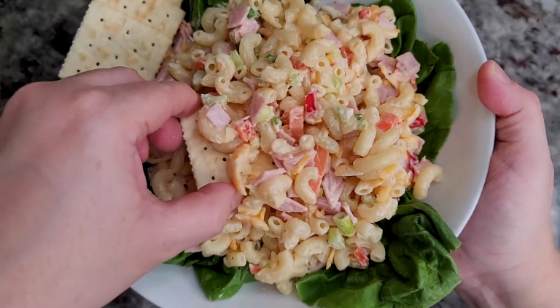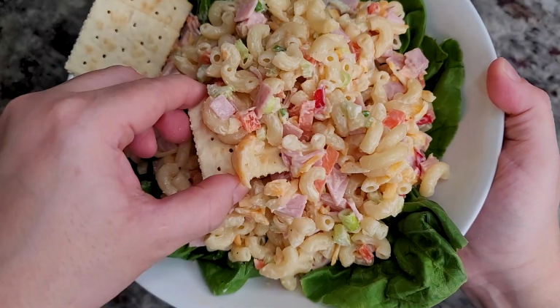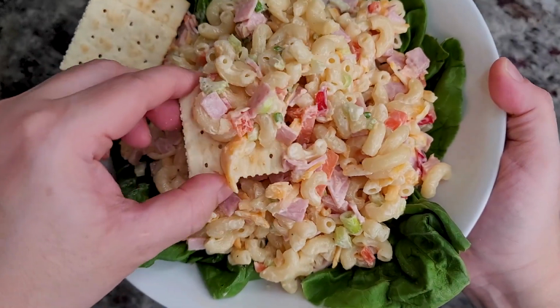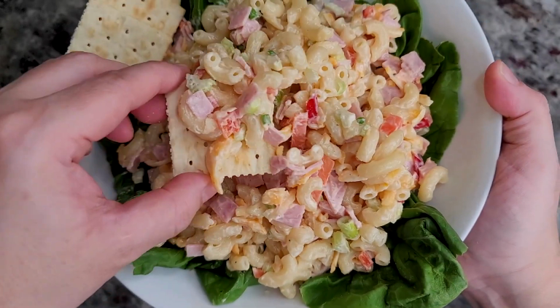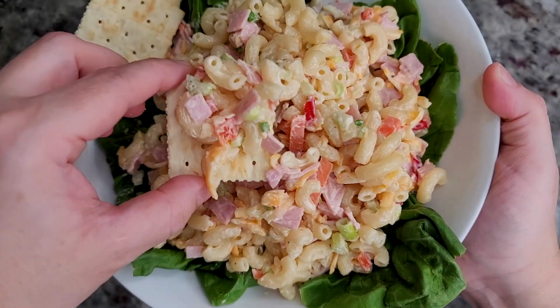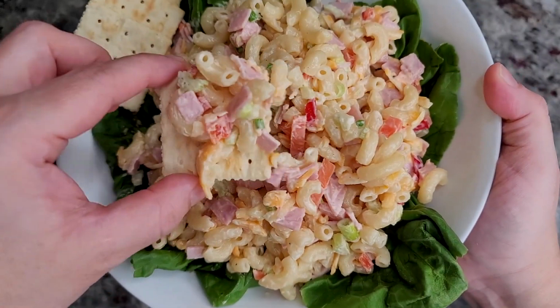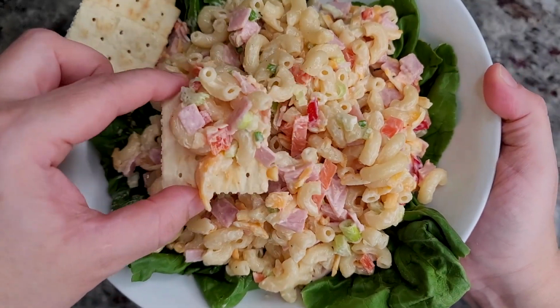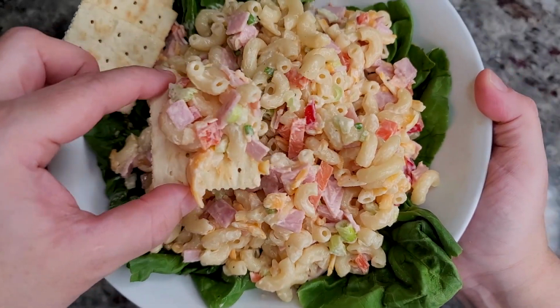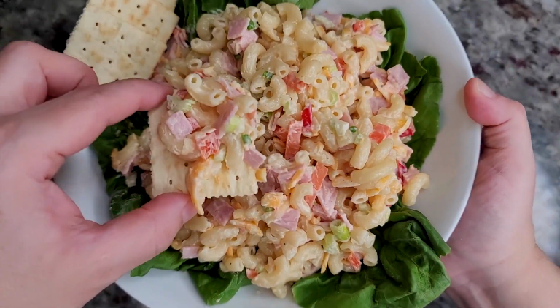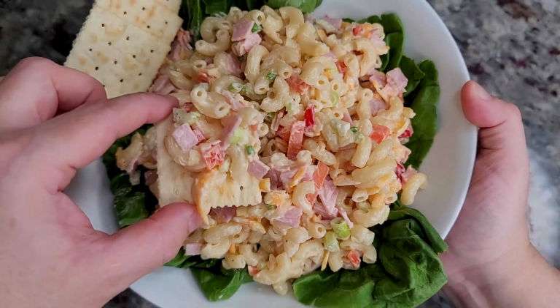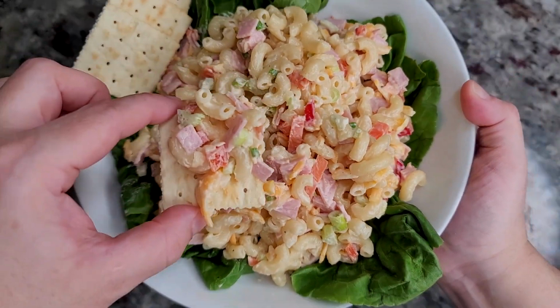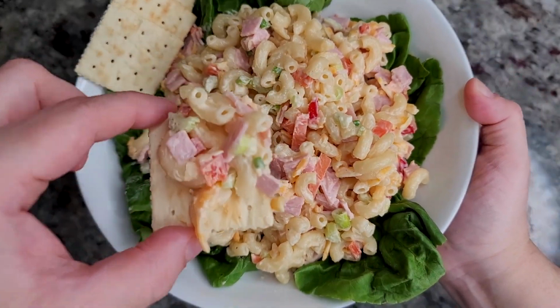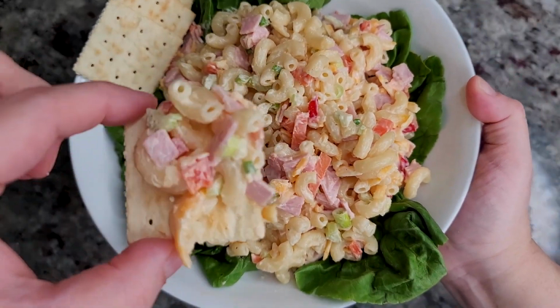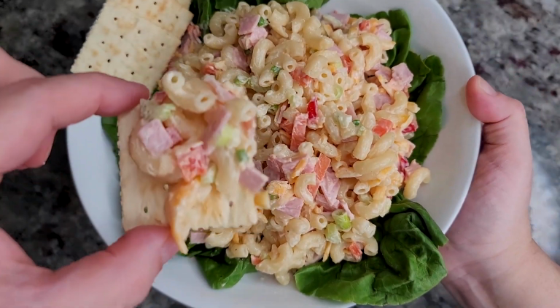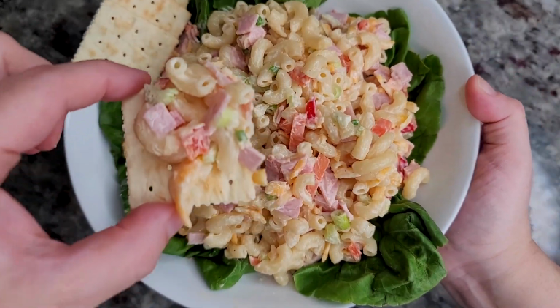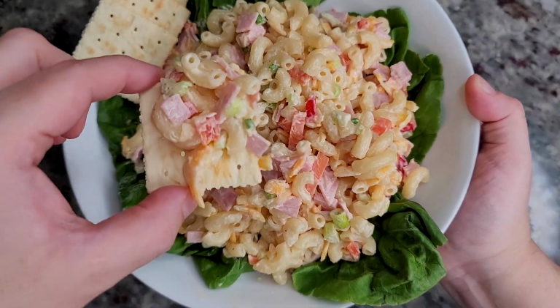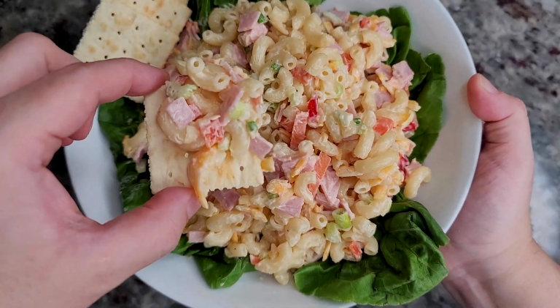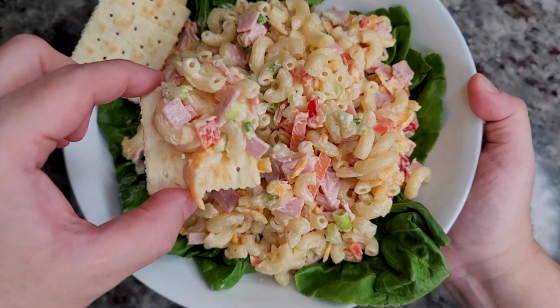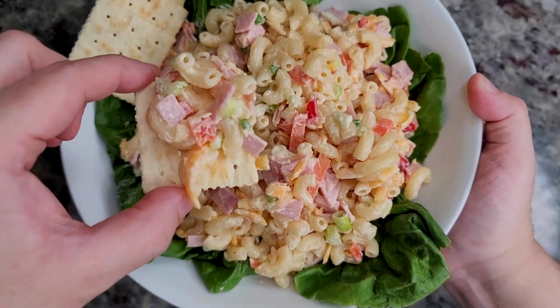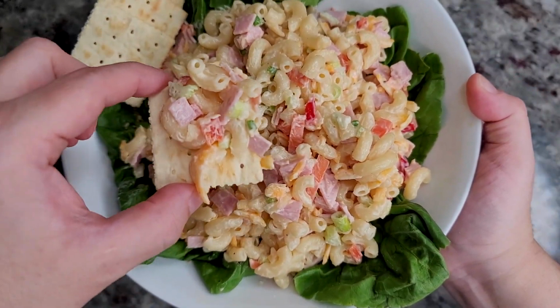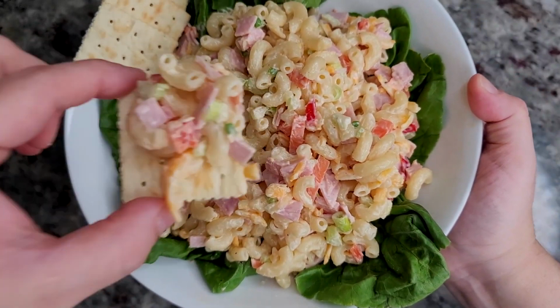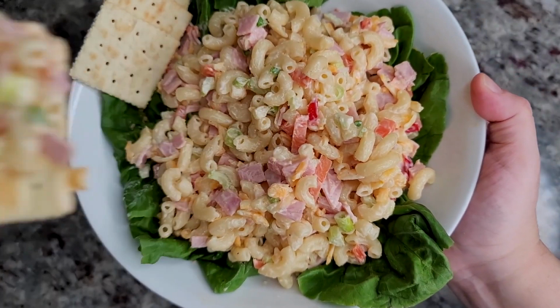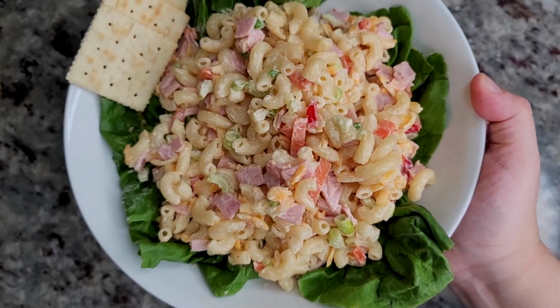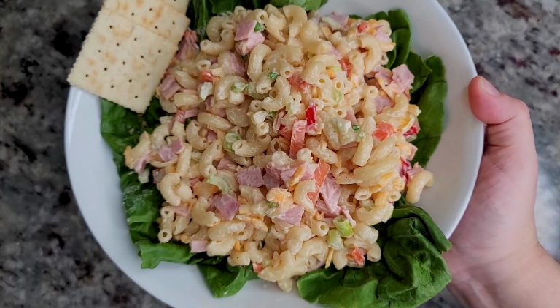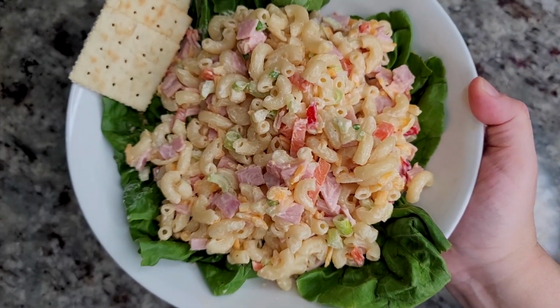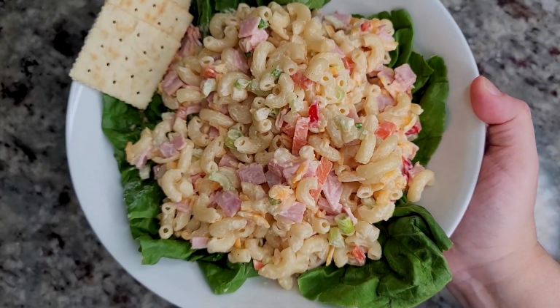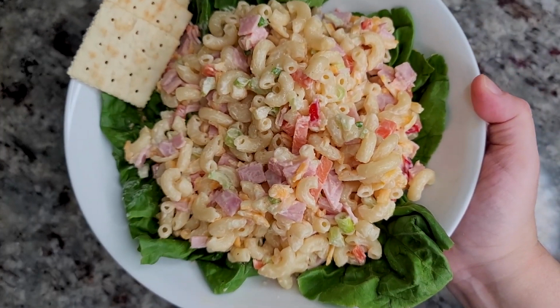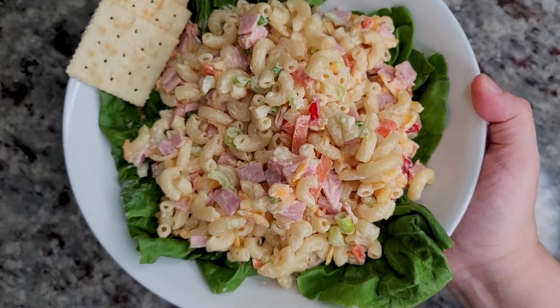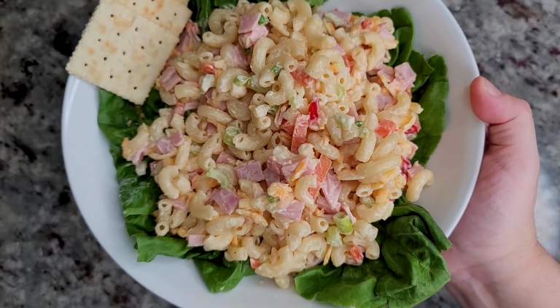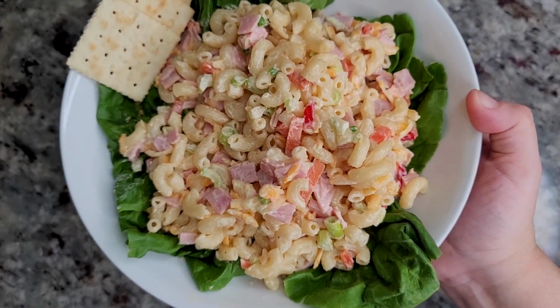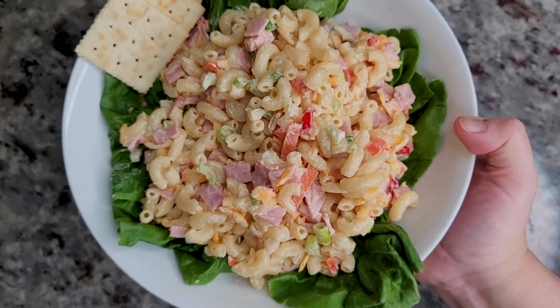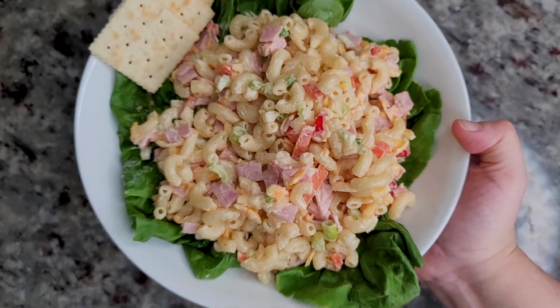Today I'm making a cold macaroni ham salad. It's gonna be good.